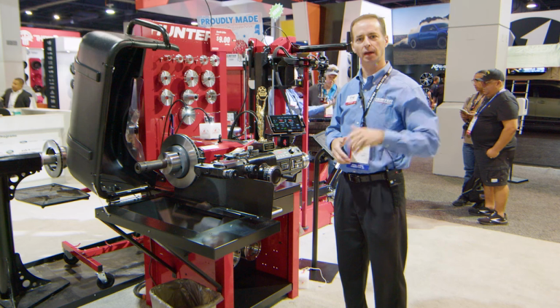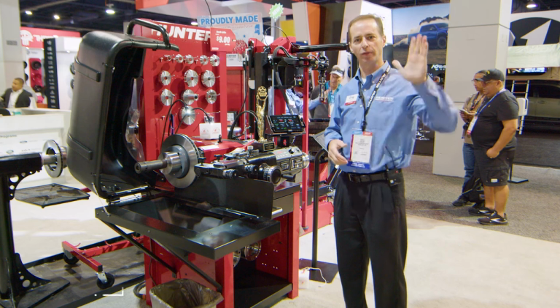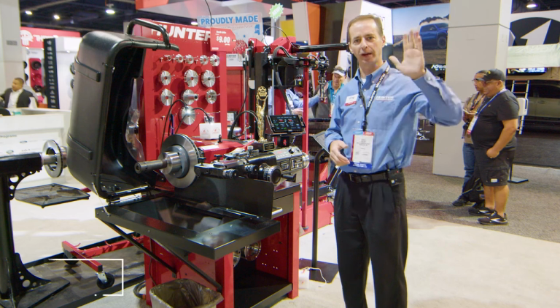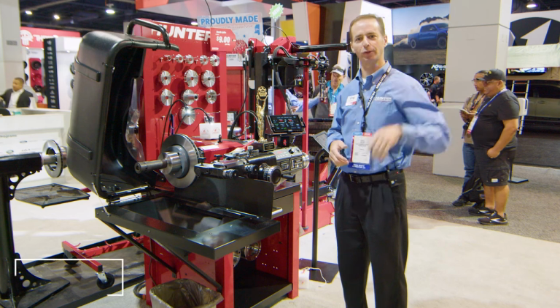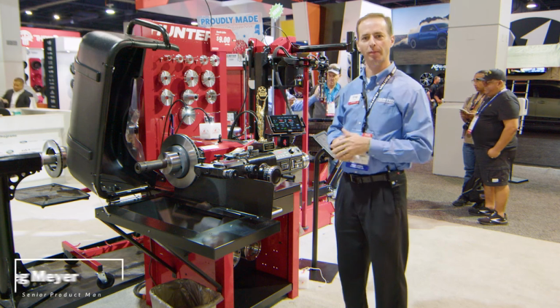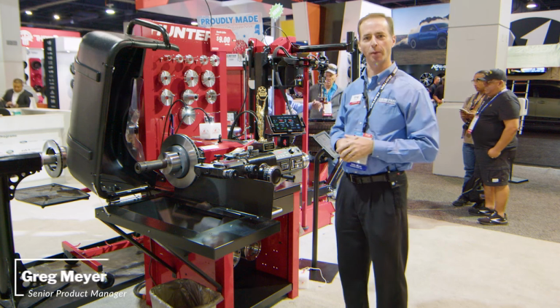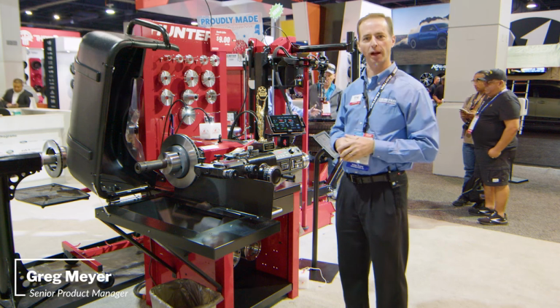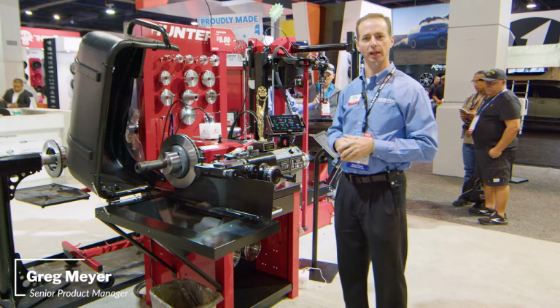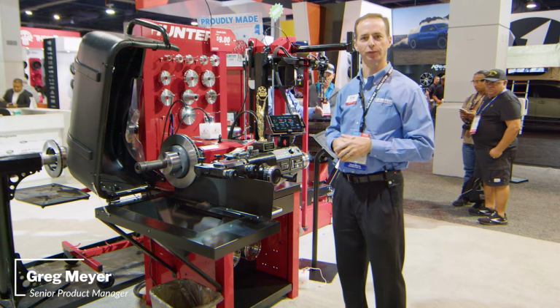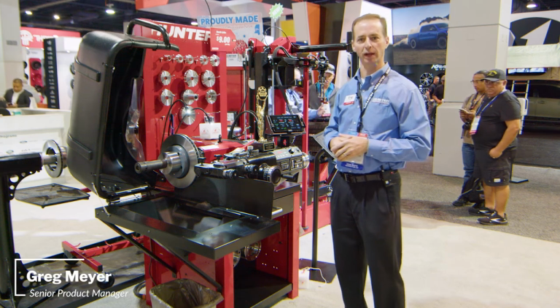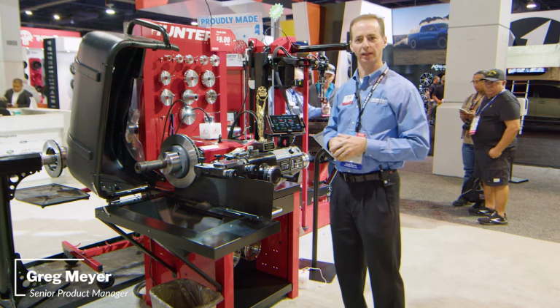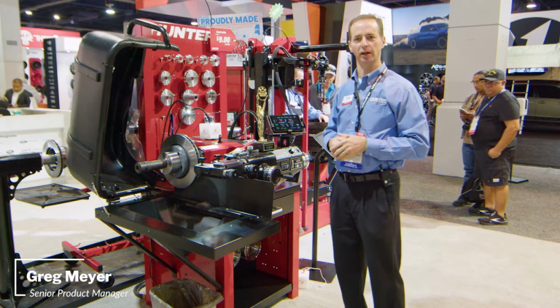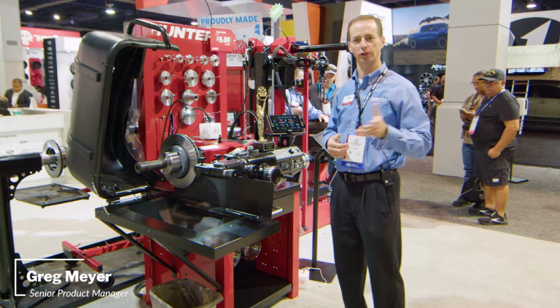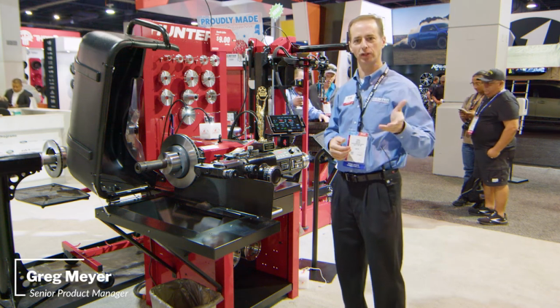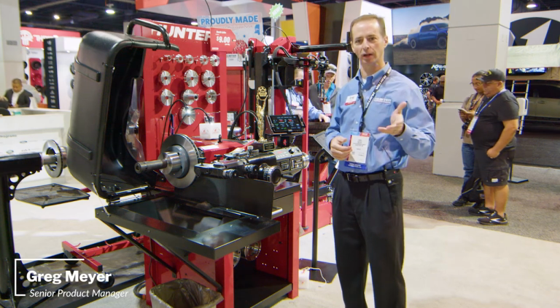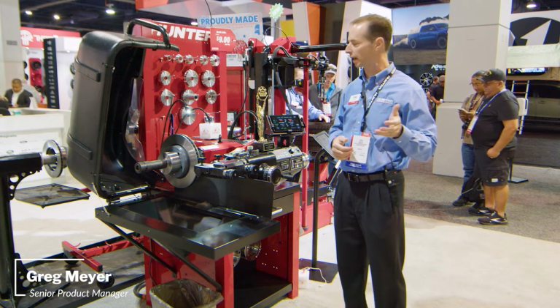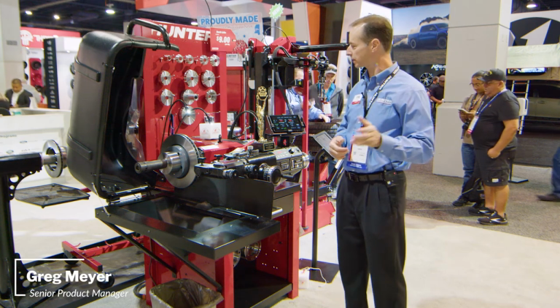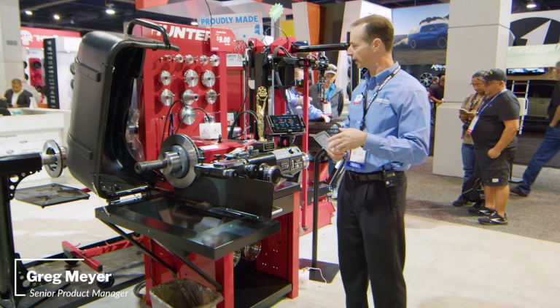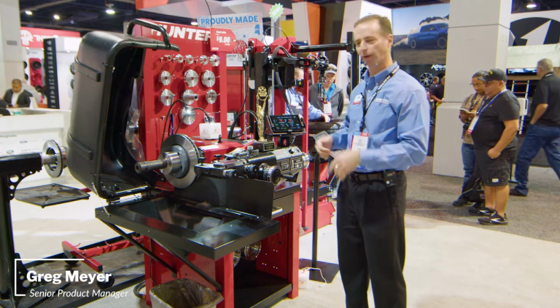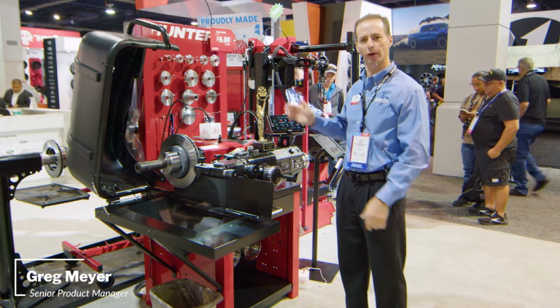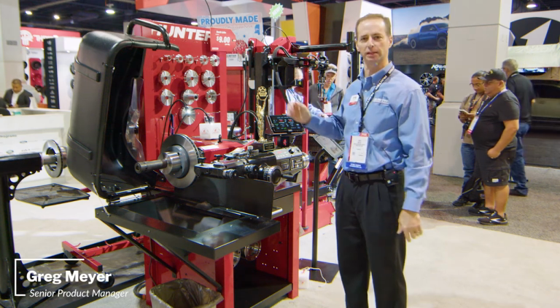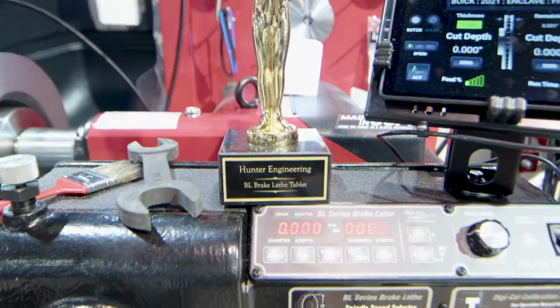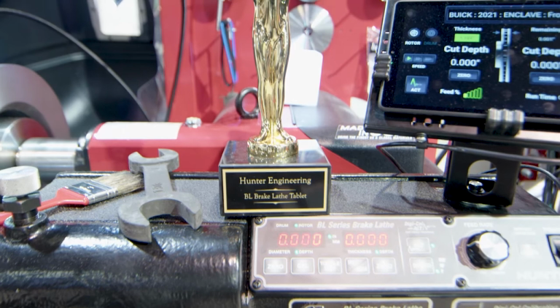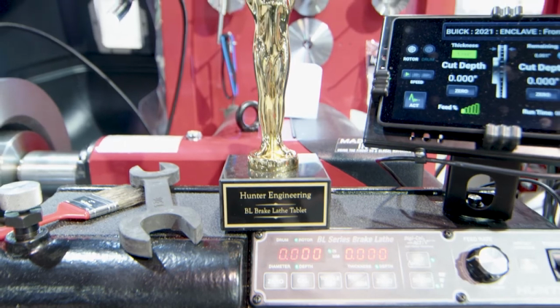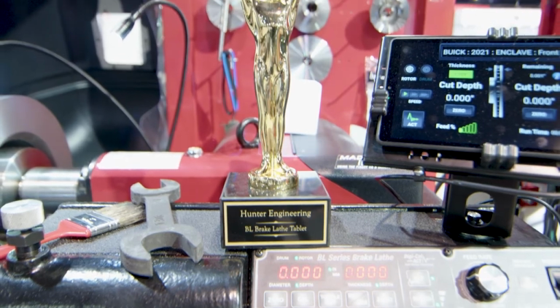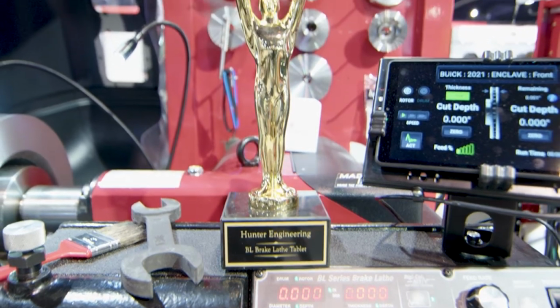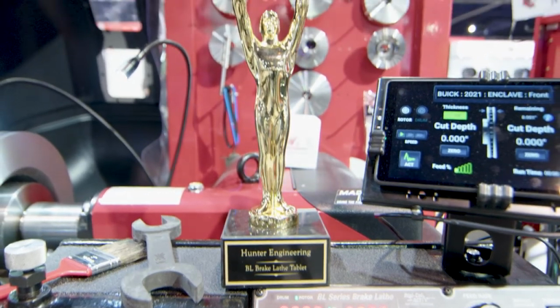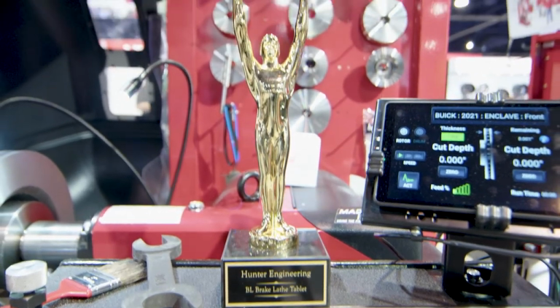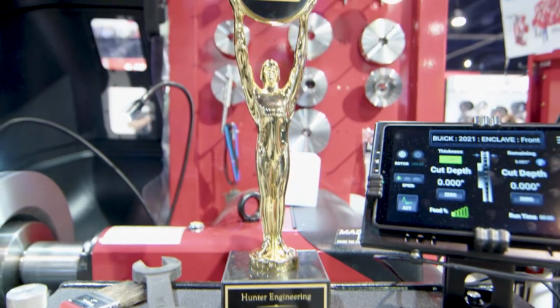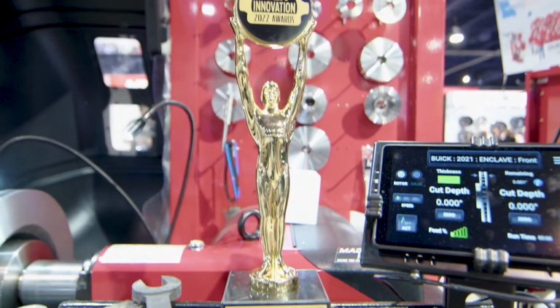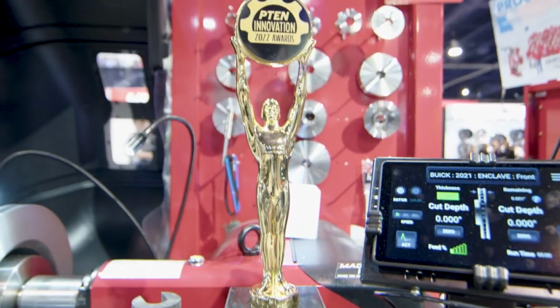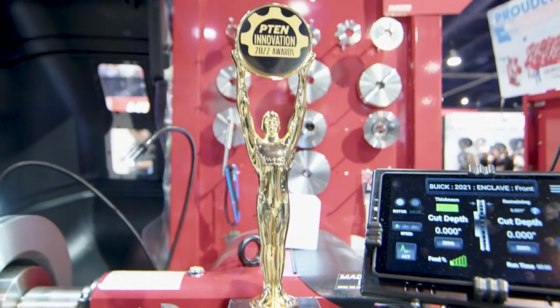Hi everybody, Greg Meyer, Product Manager for Brake Lathes here at Hunter Engineering. I'm standing in front of our P10 Innovation Award-winning BL Bench Lathe.